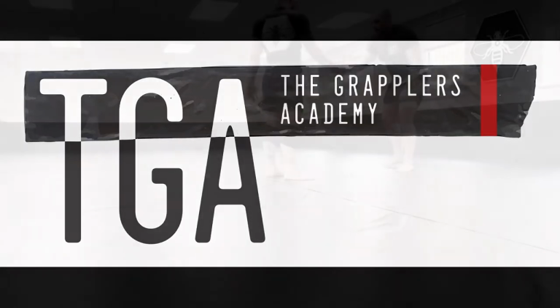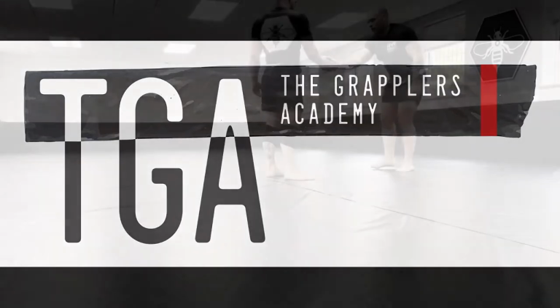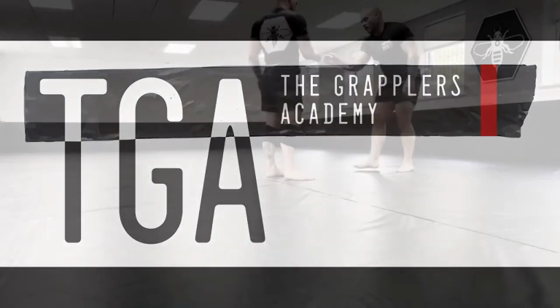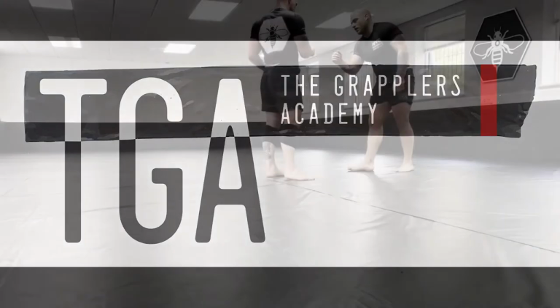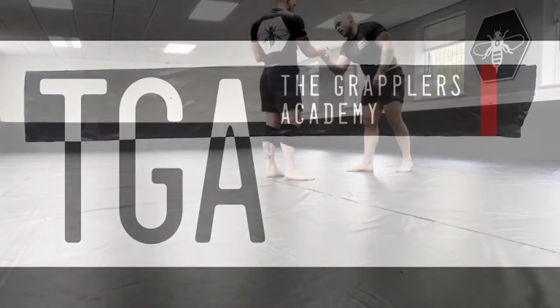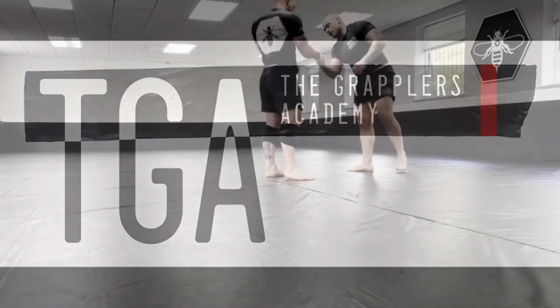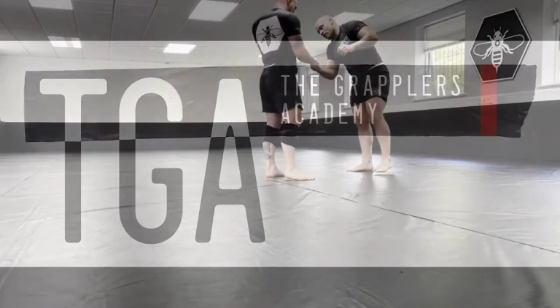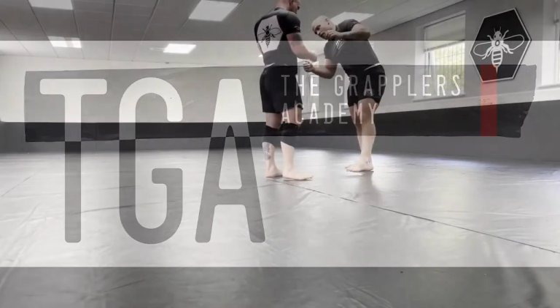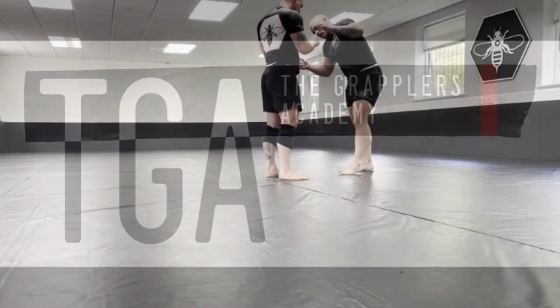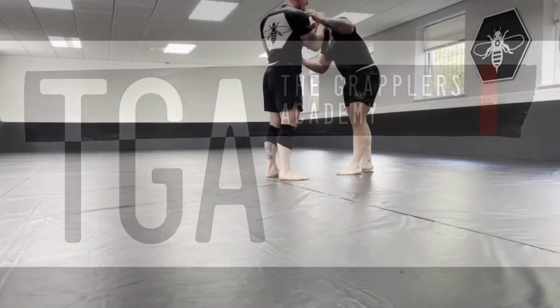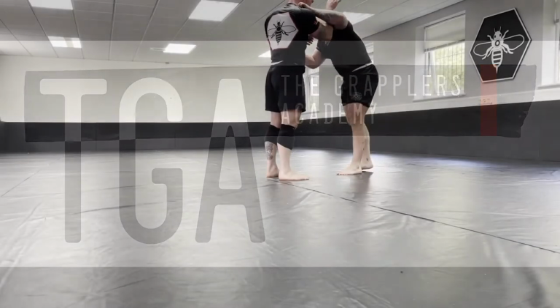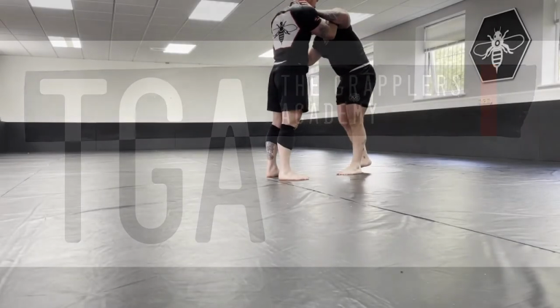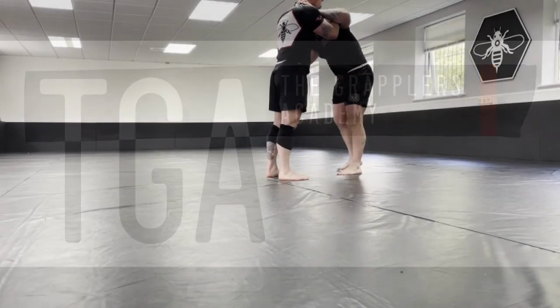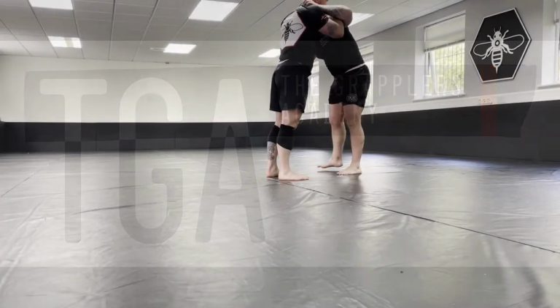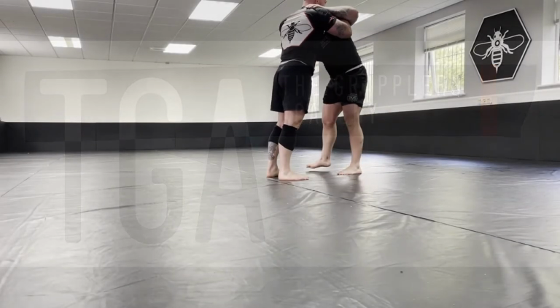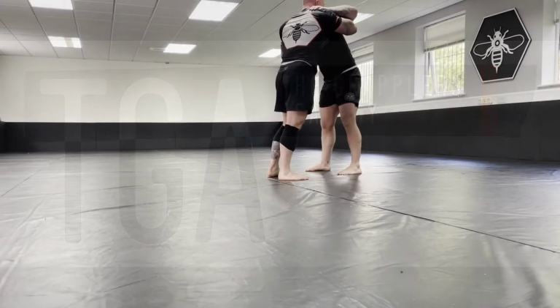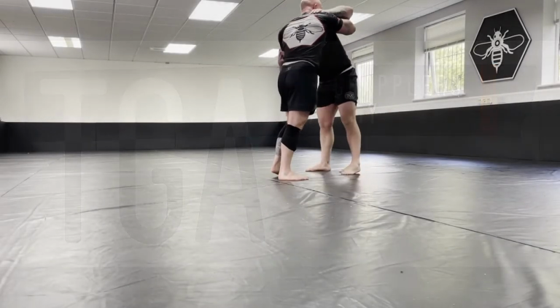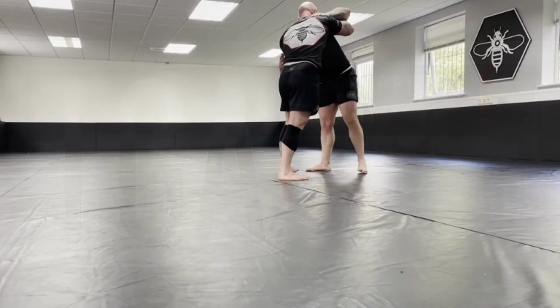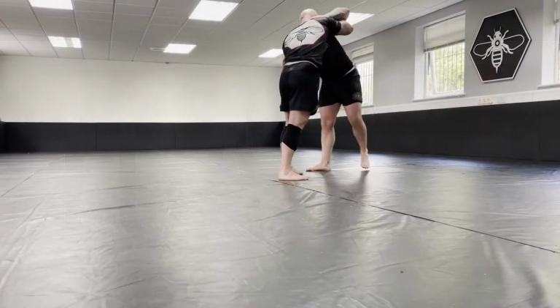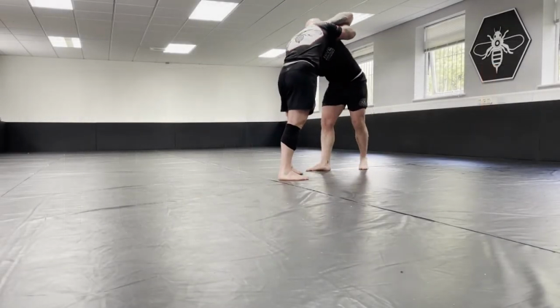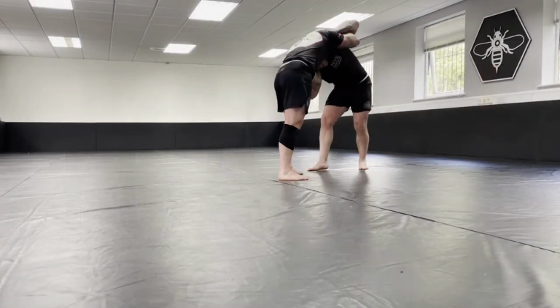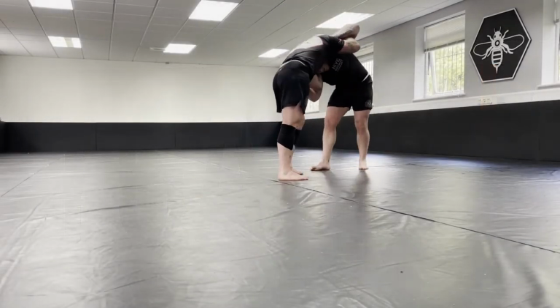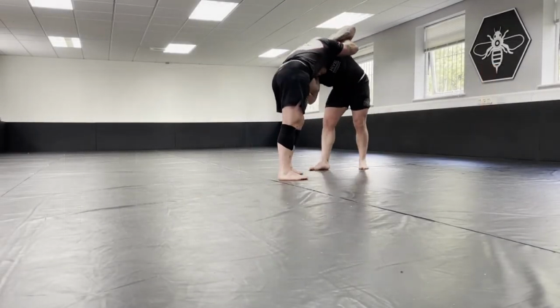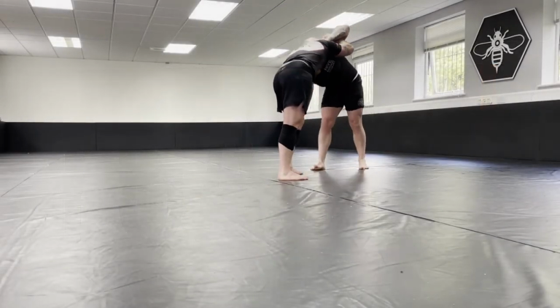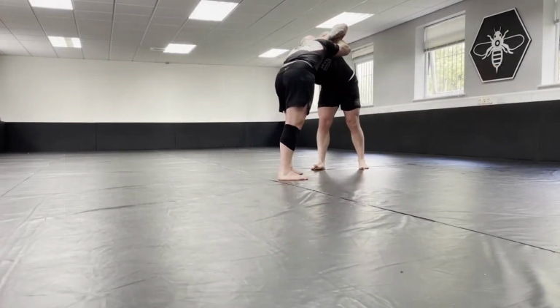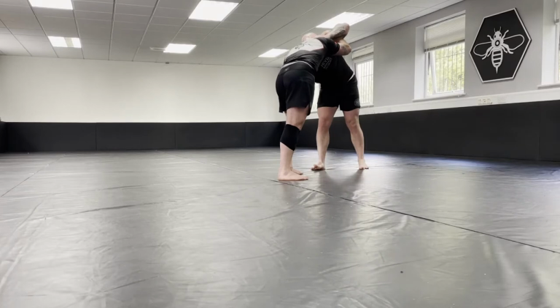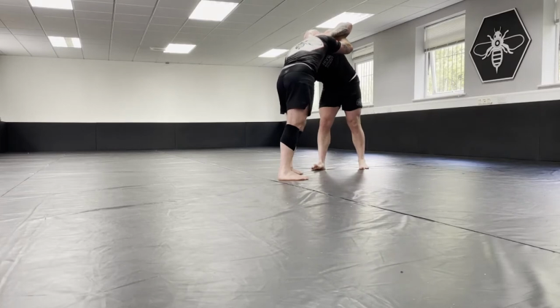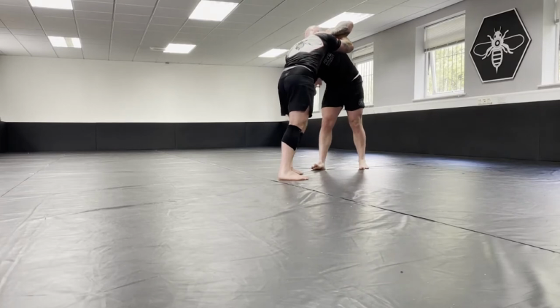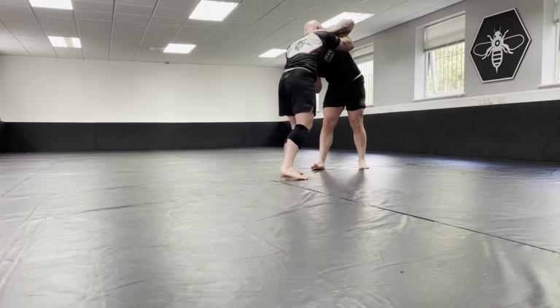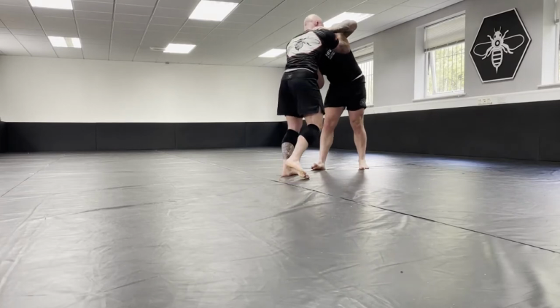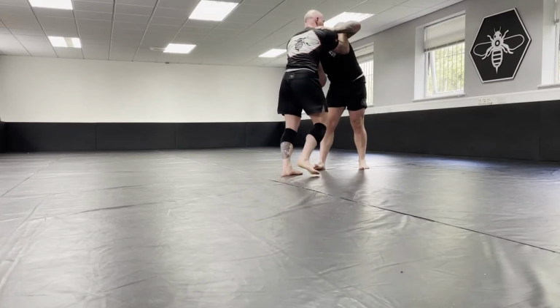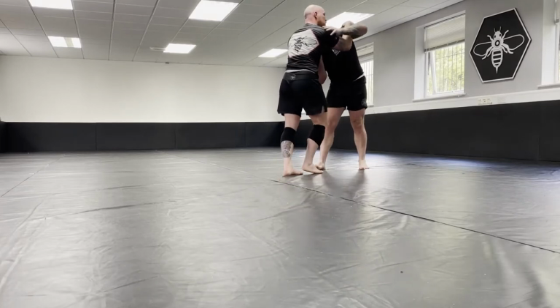Hi guys, welcome to another episode of Grapplers Academy, reviewing more rolling footage this week with myself and Bon.